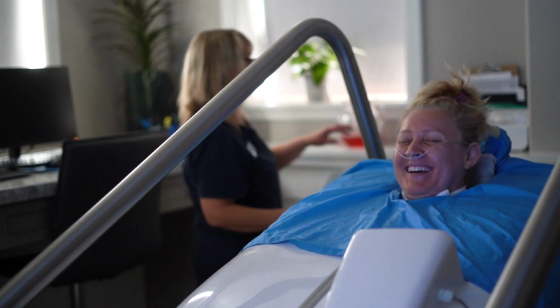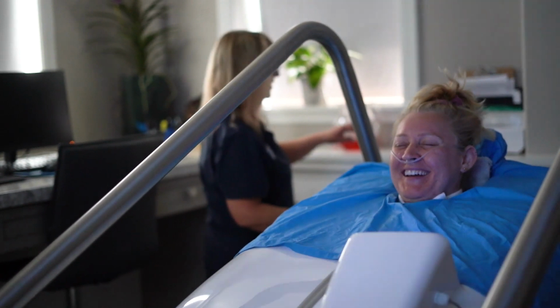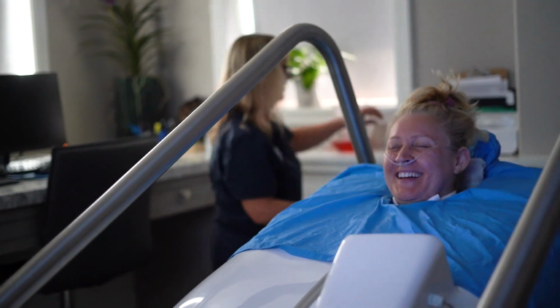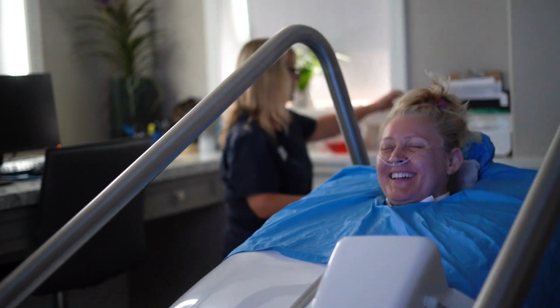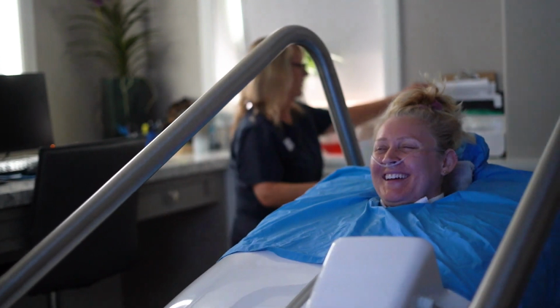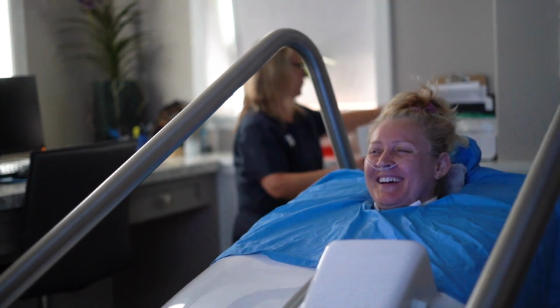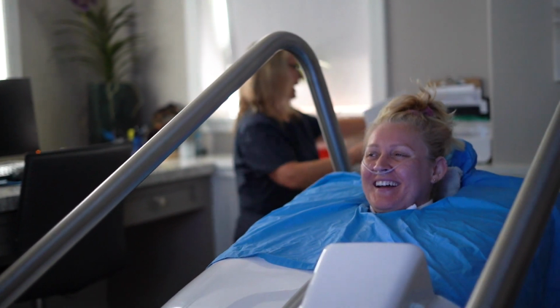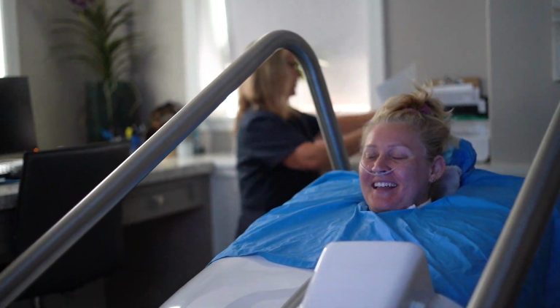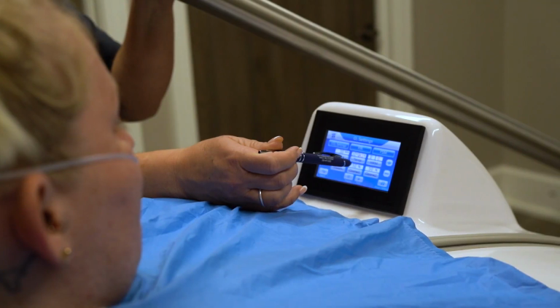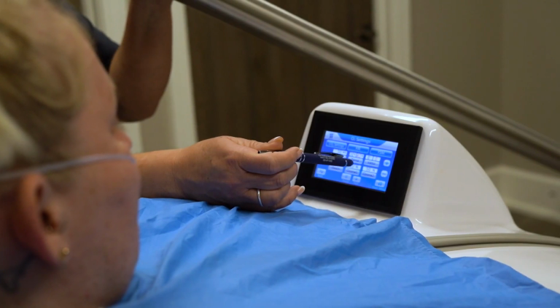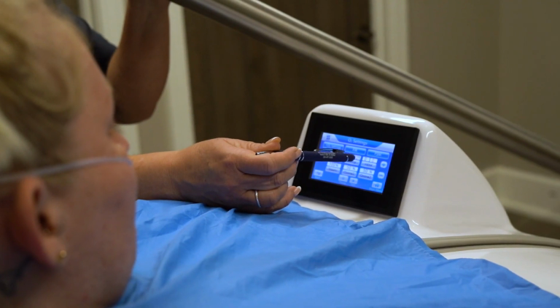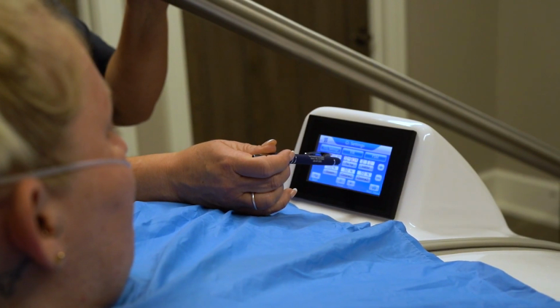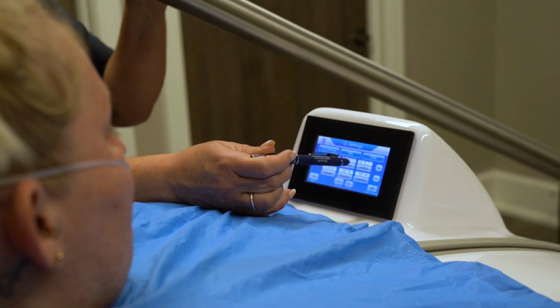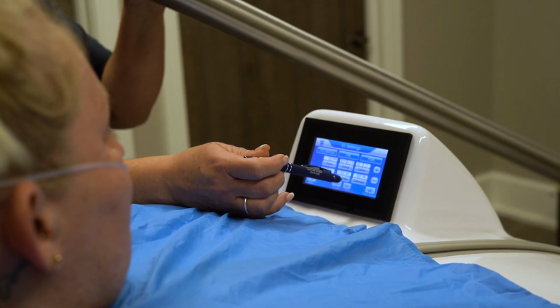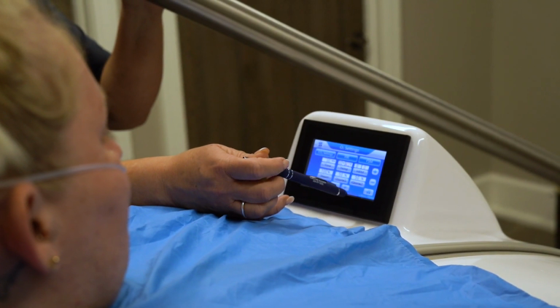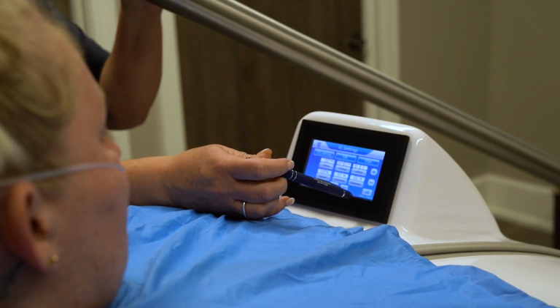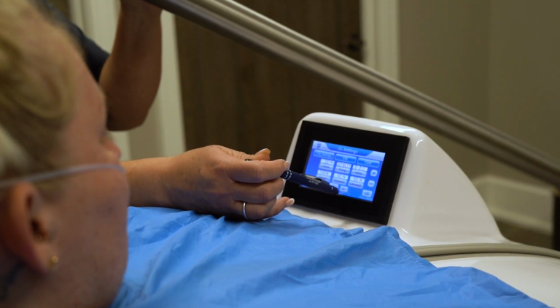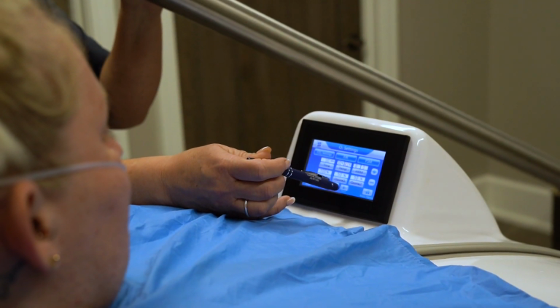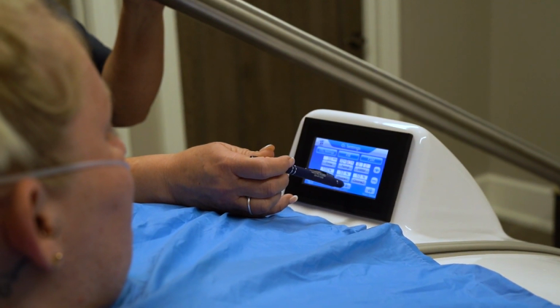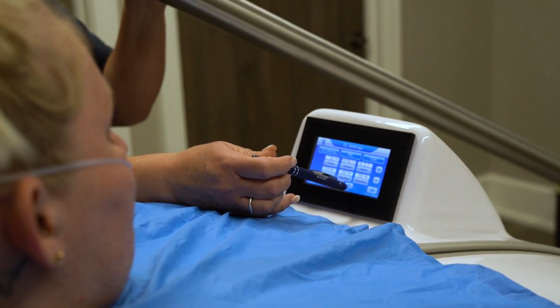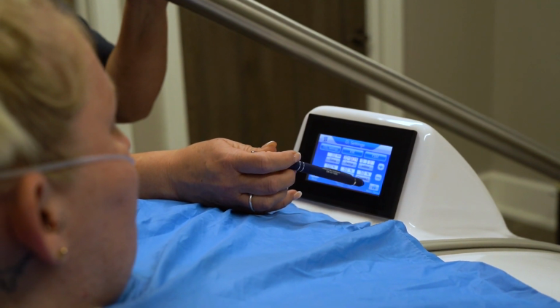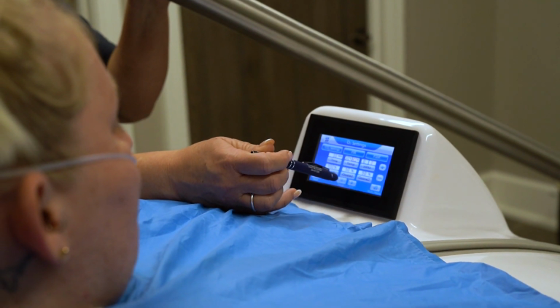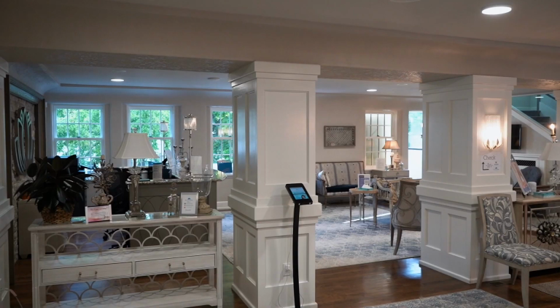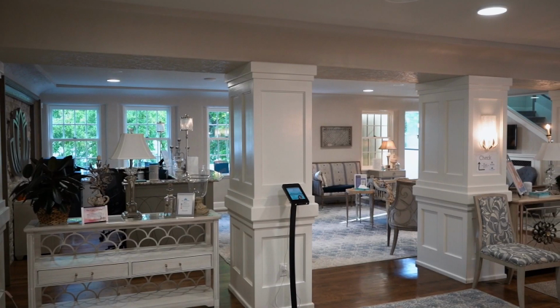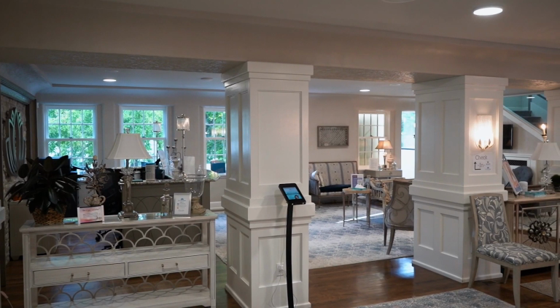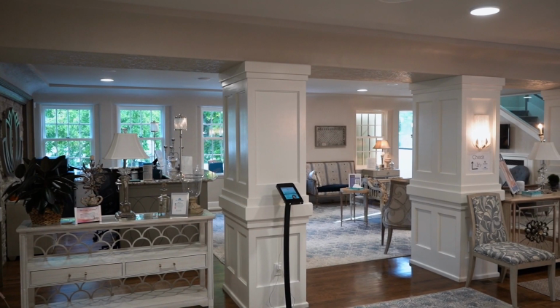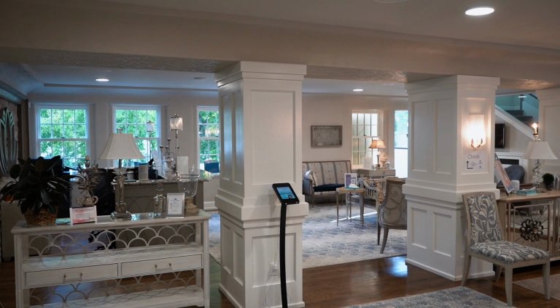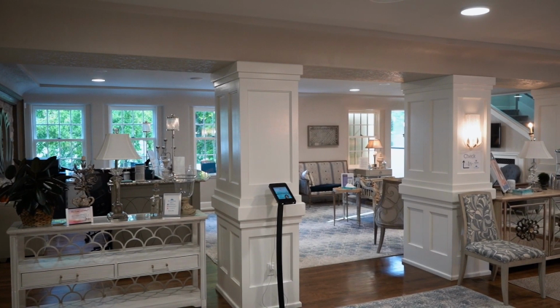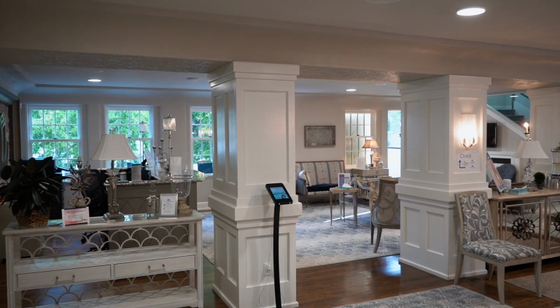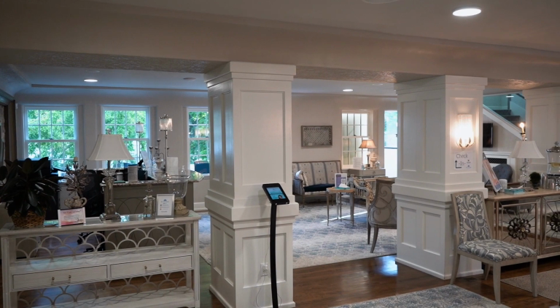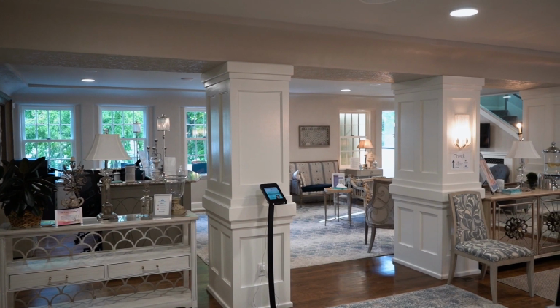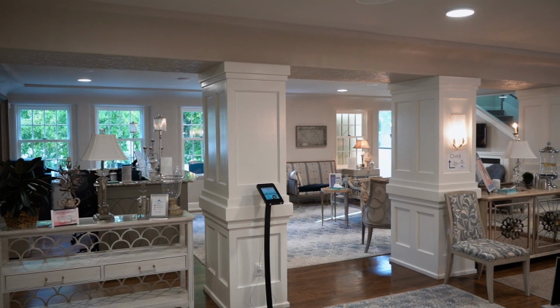My whole goal is that we help people regenerate their bodies and keep them young and healthy.